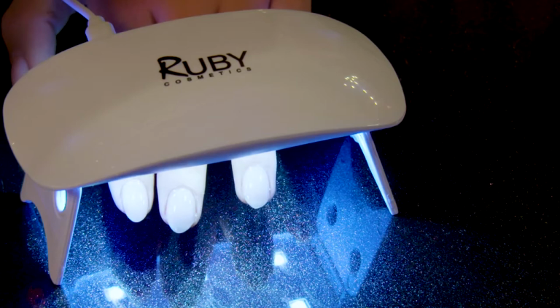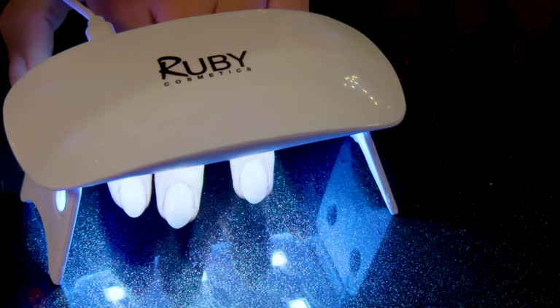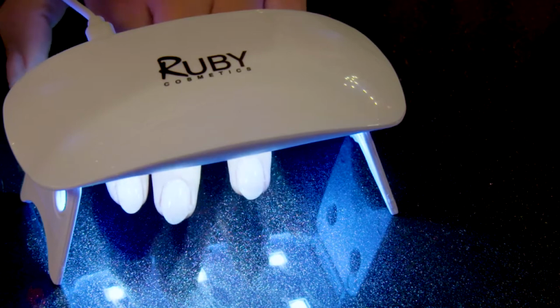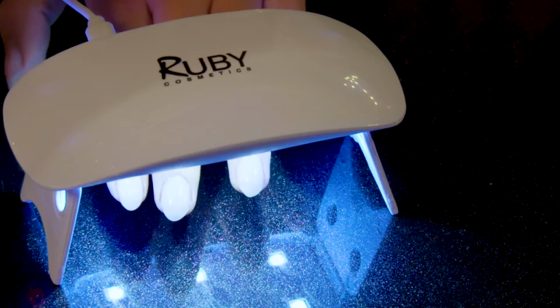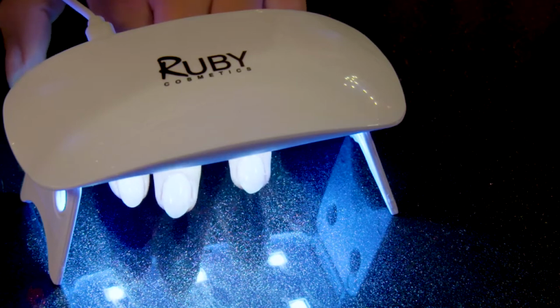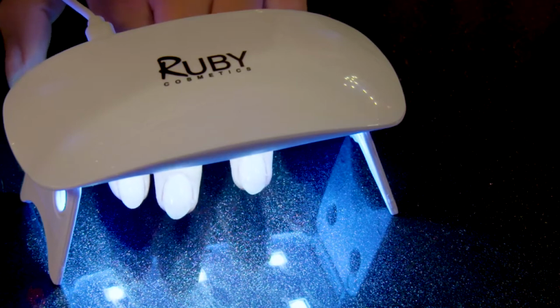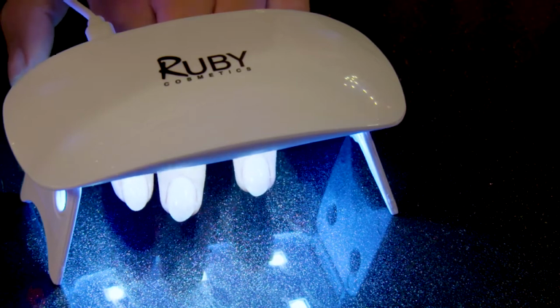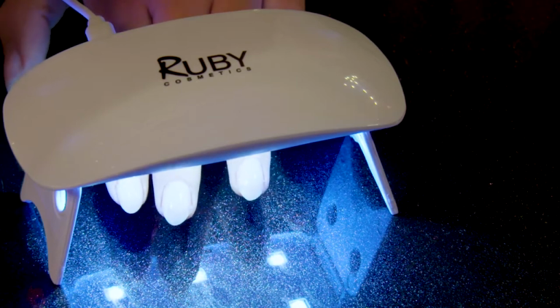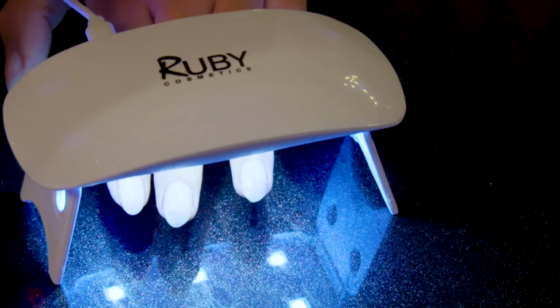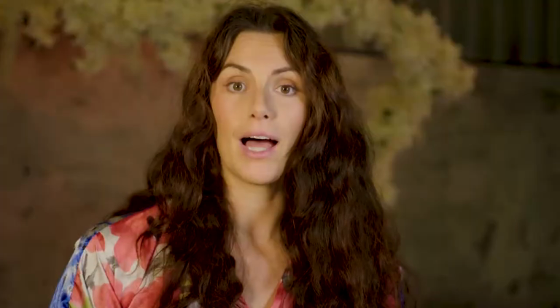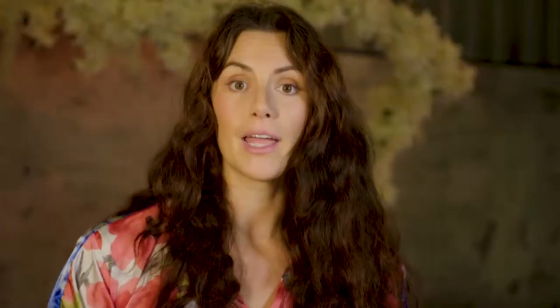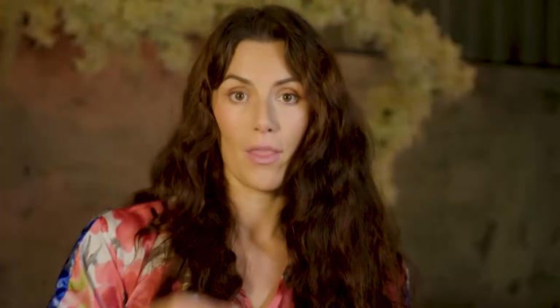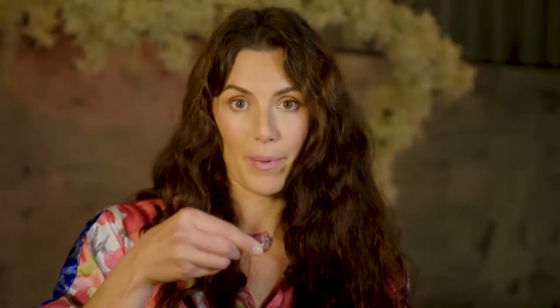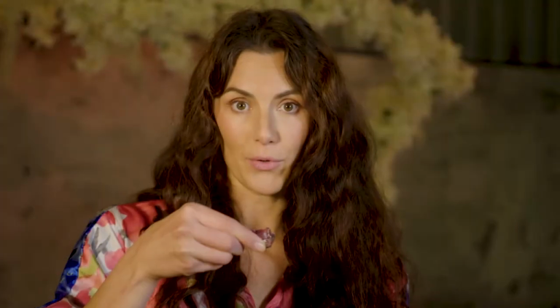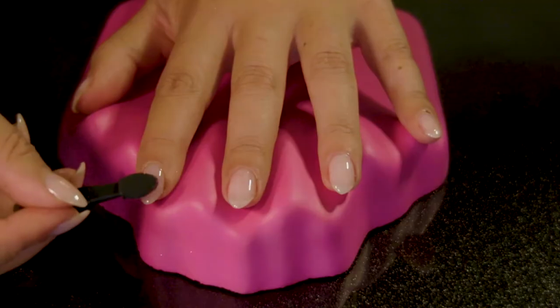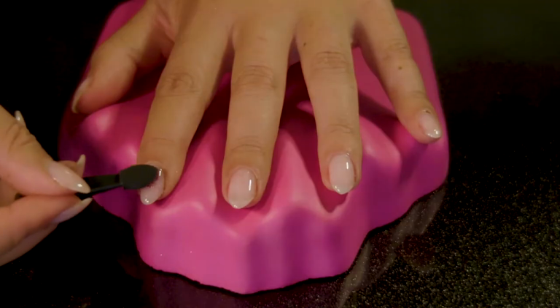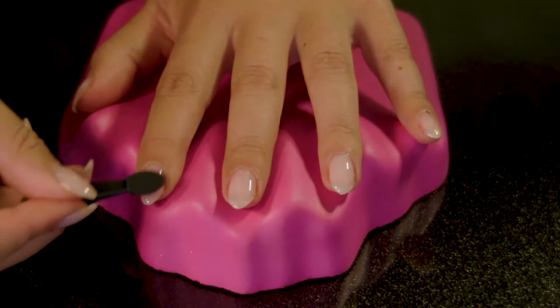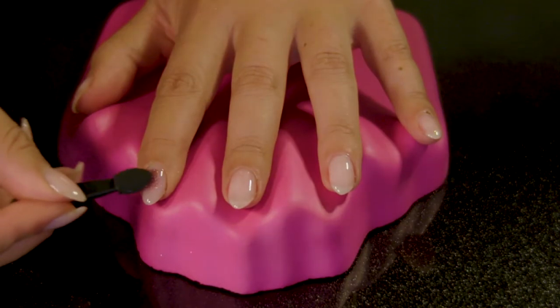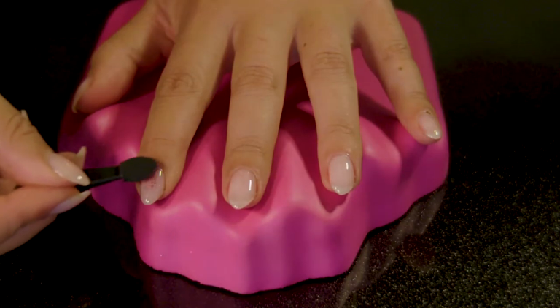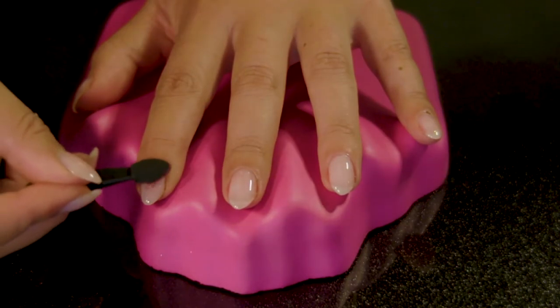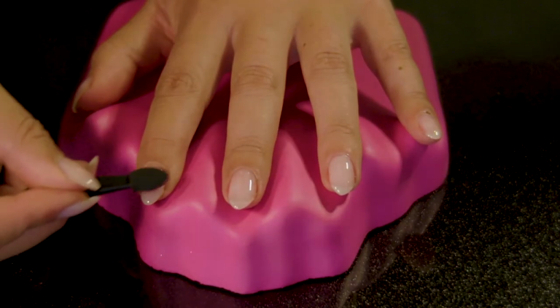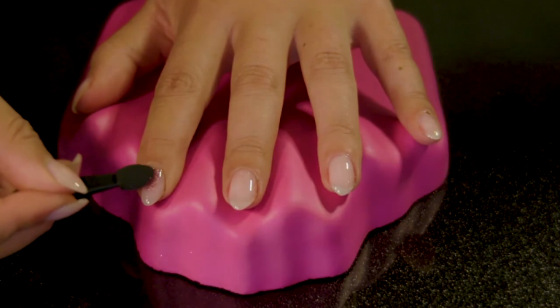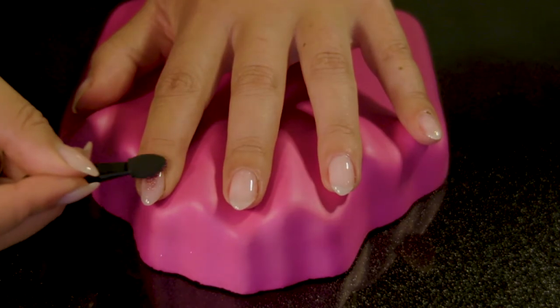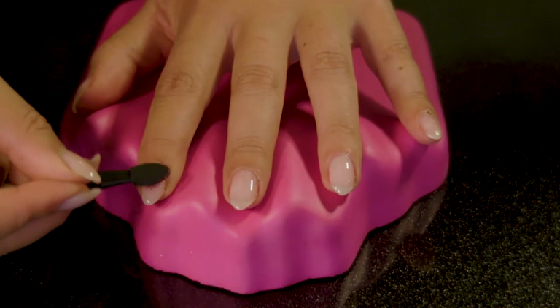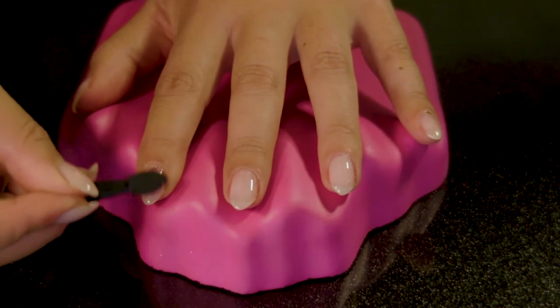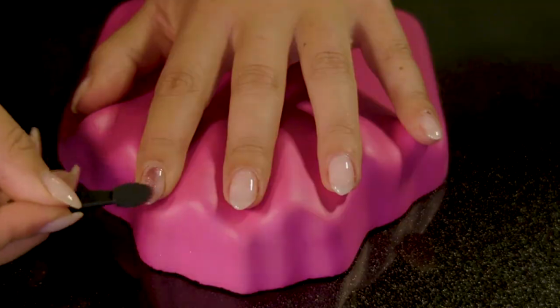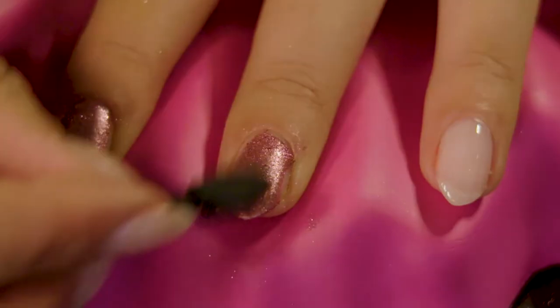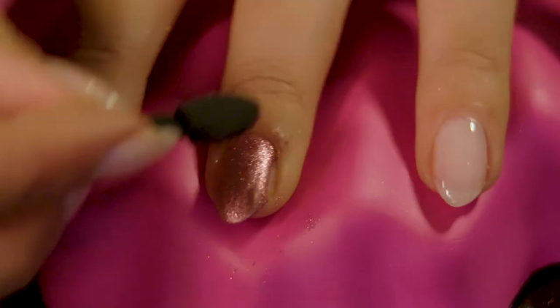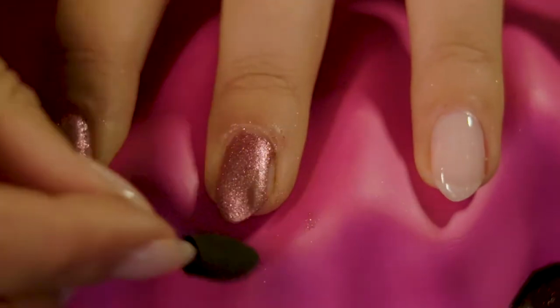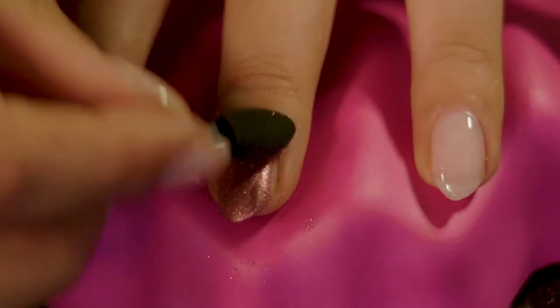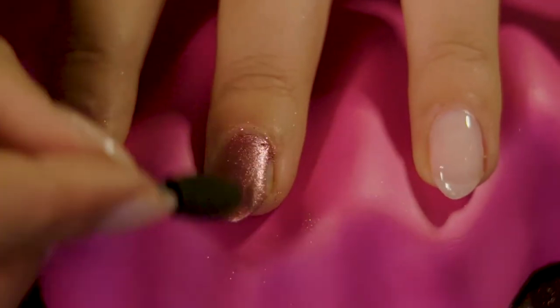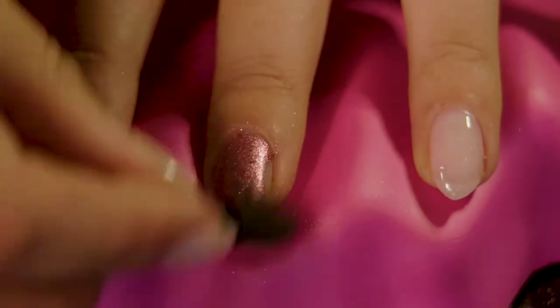After 60 seconds, apply the powder. The best way to apply the powder is in a circular motion.